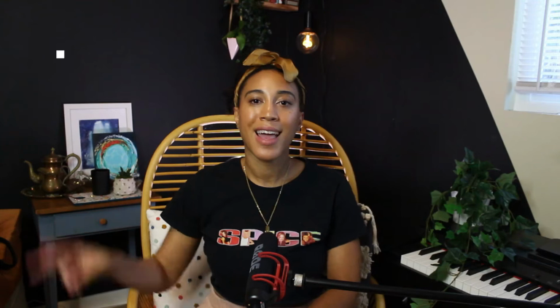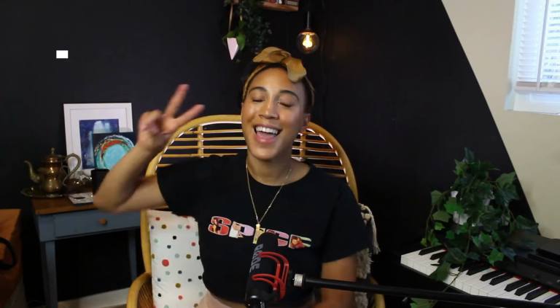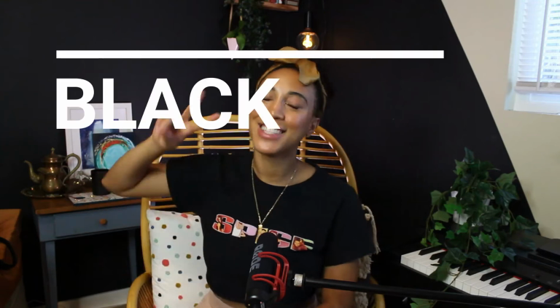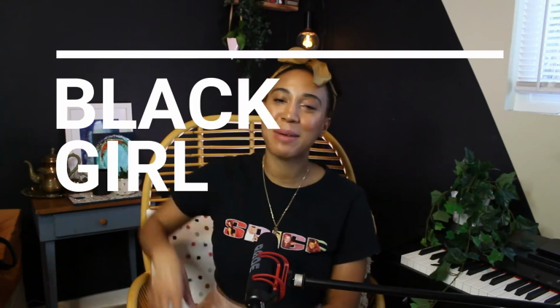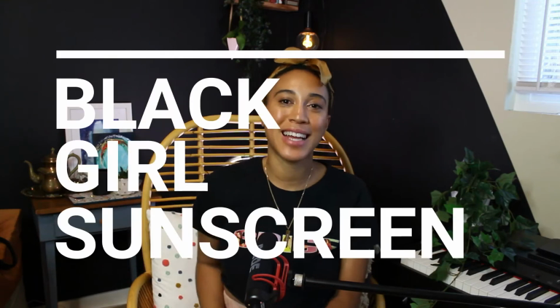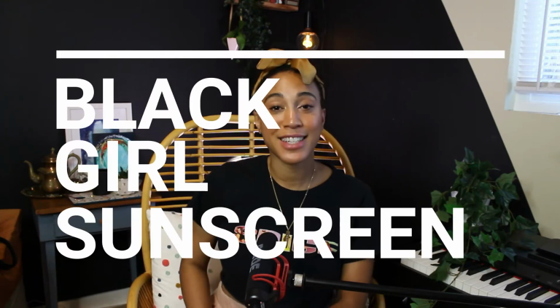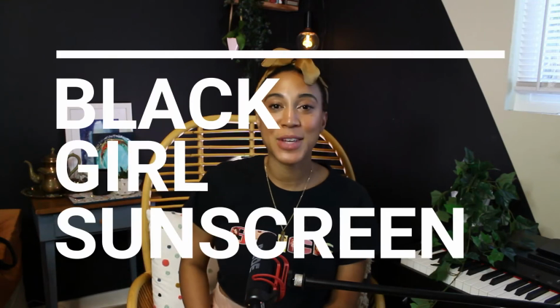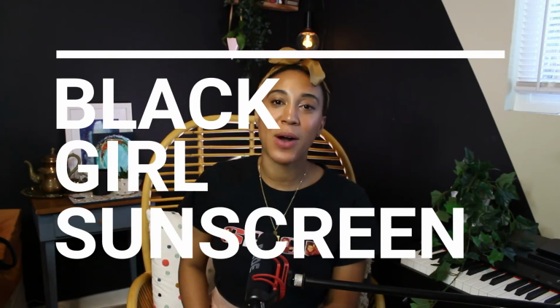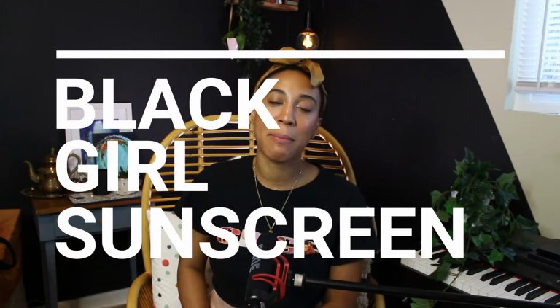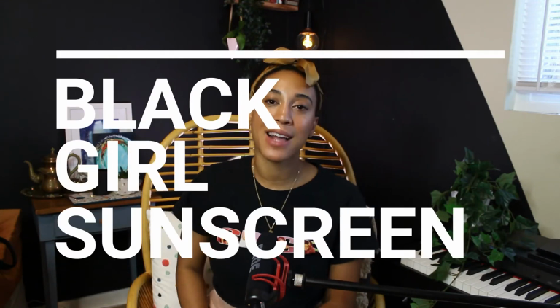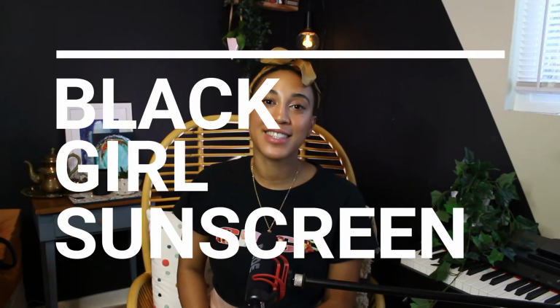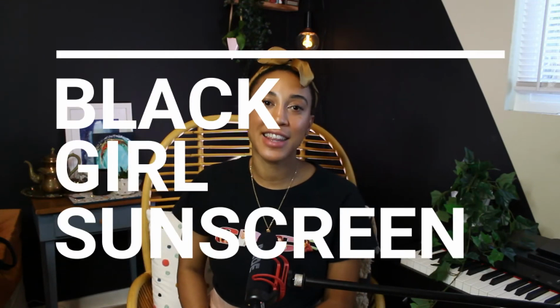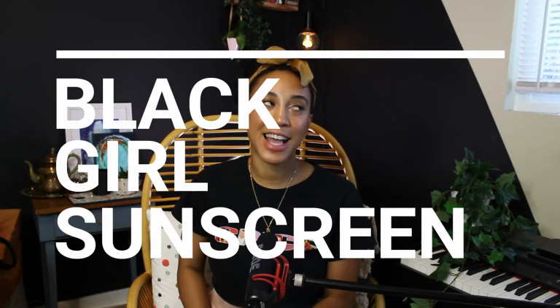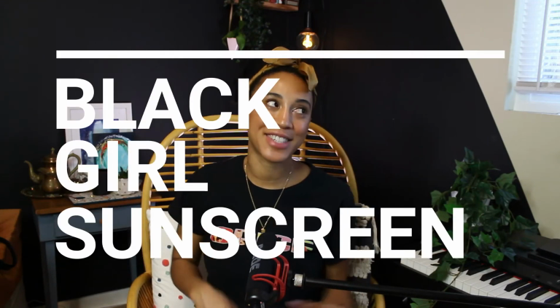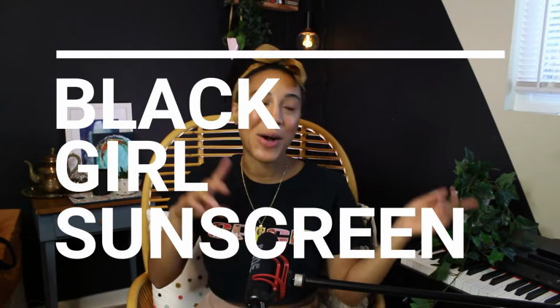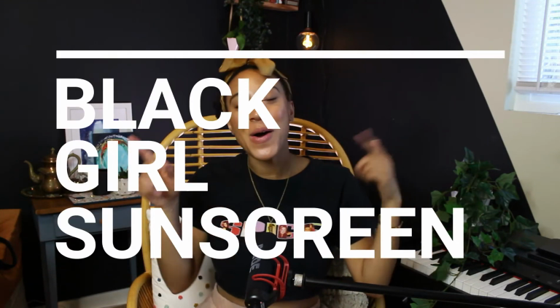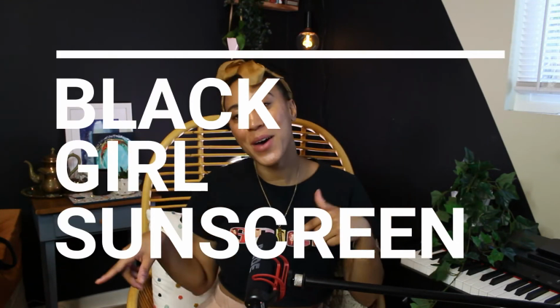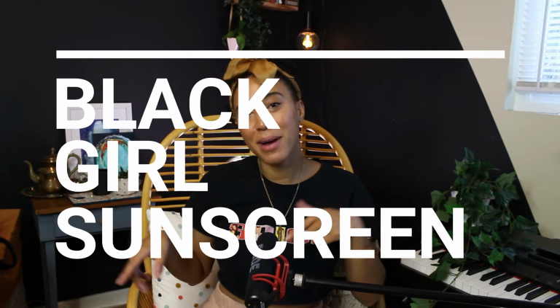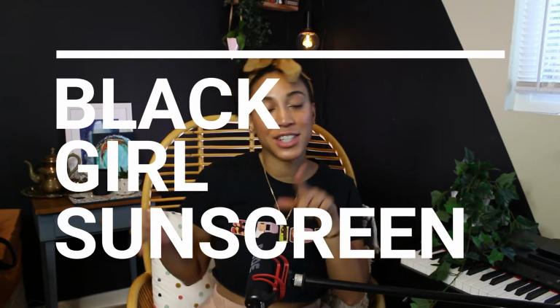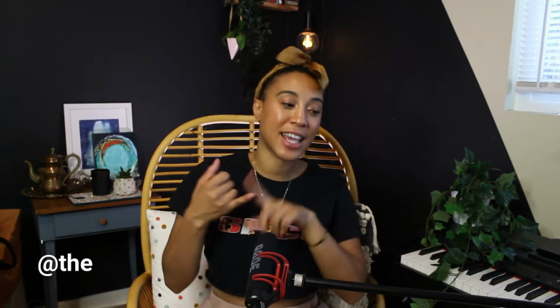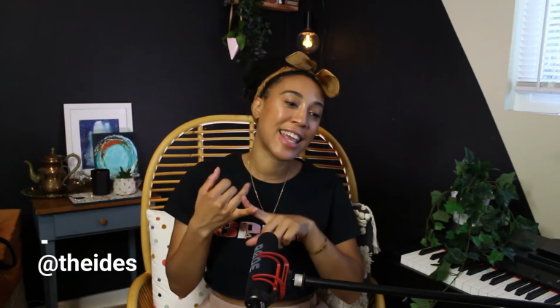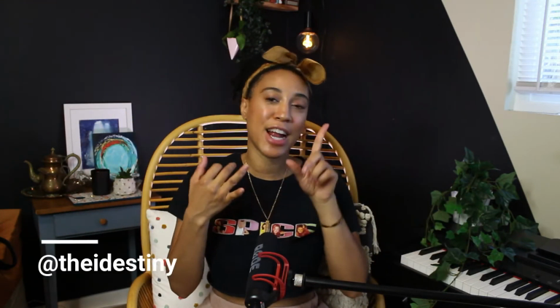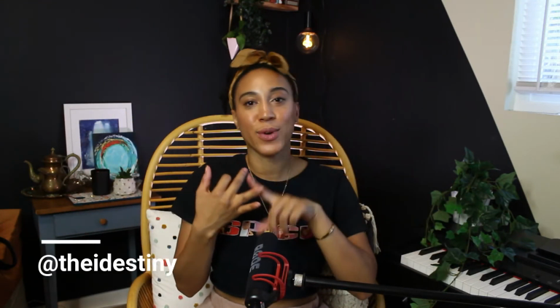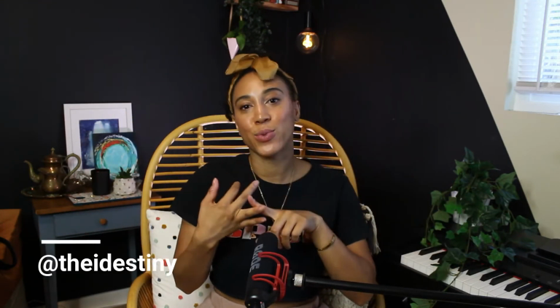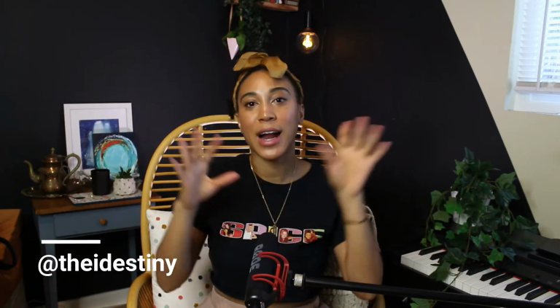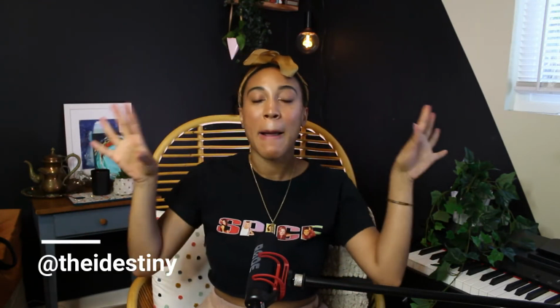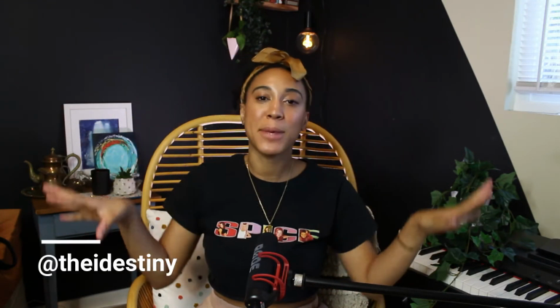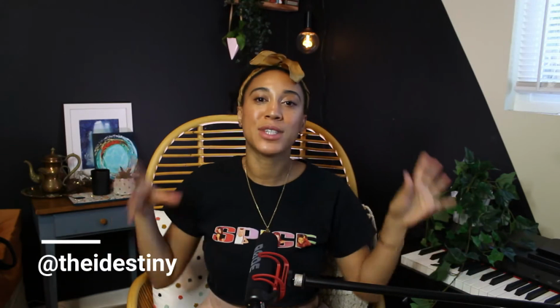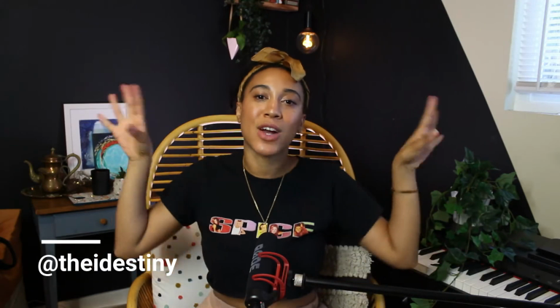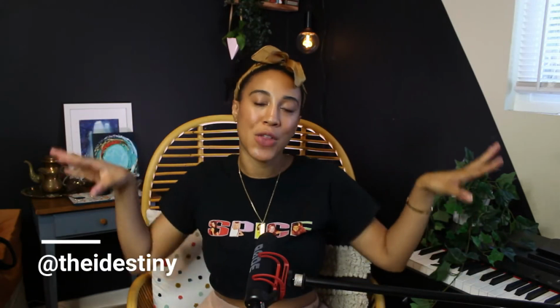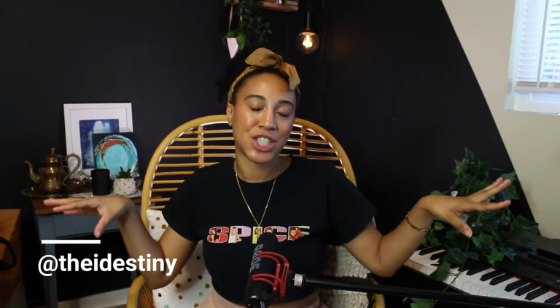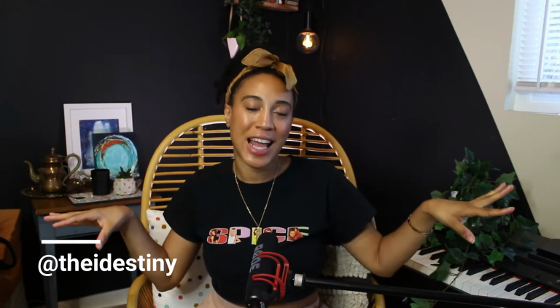Hey guys, what up? It's iDestiny. Welcome back. This is the LA lifestyle on a budget — skincare, thriftware, music, all that jazz.